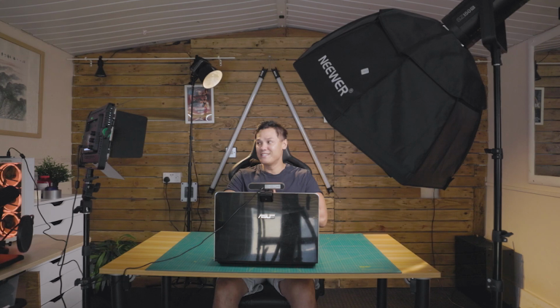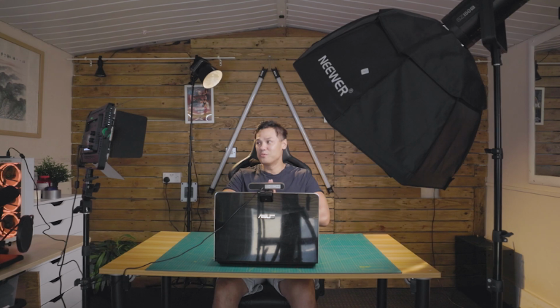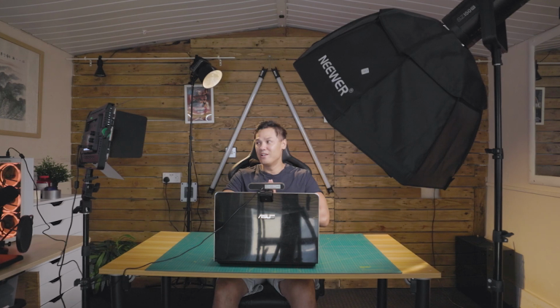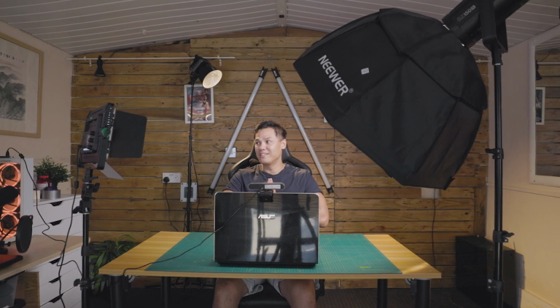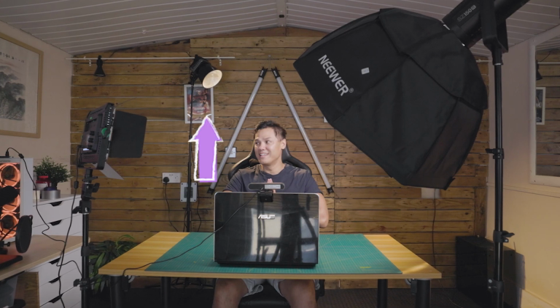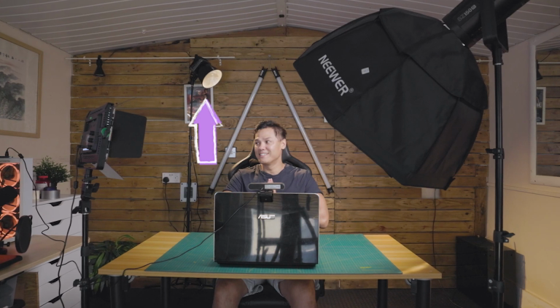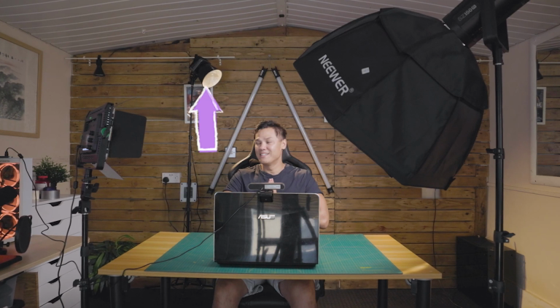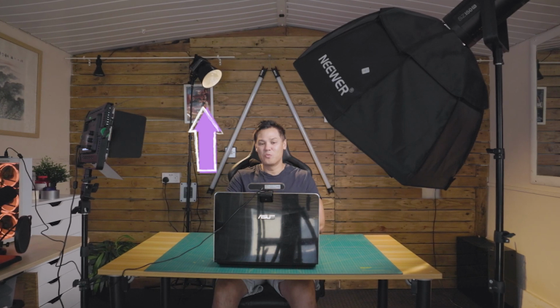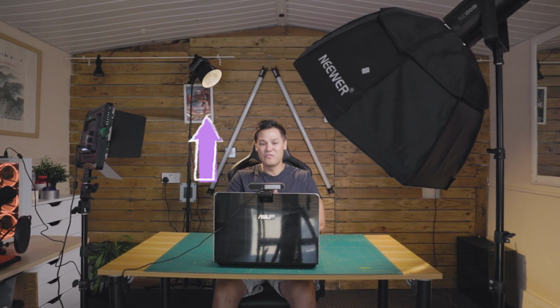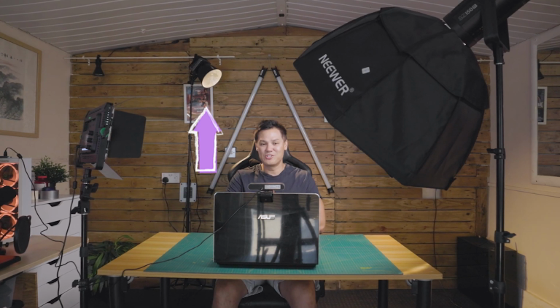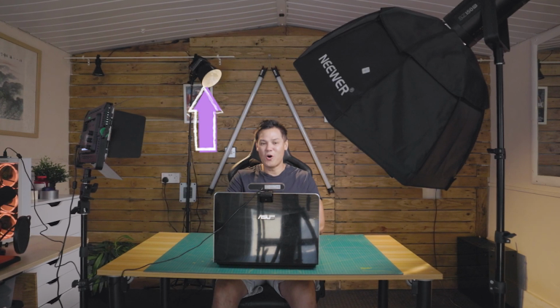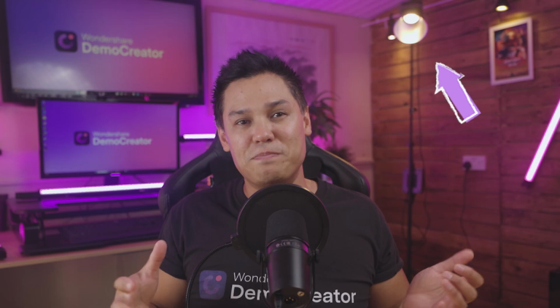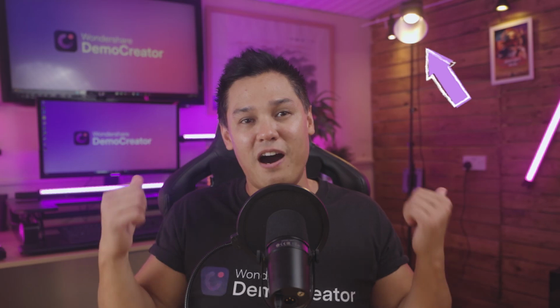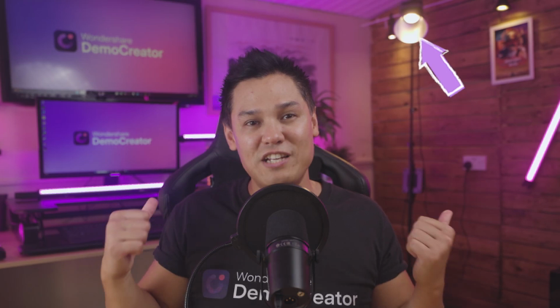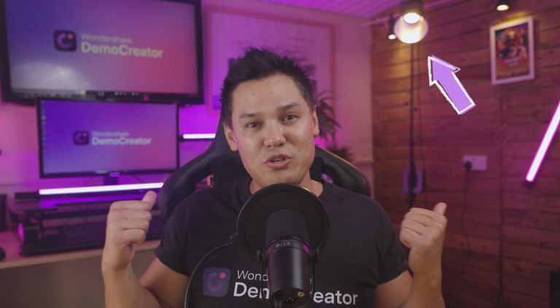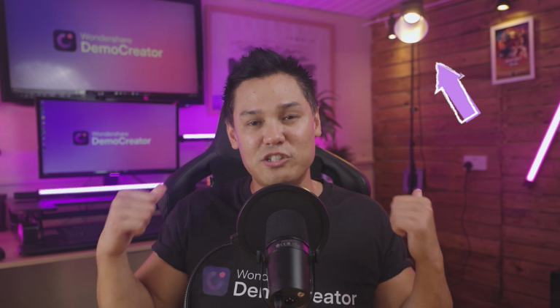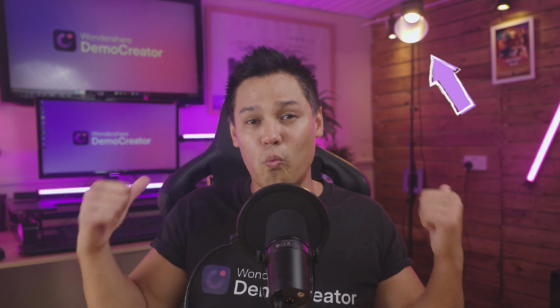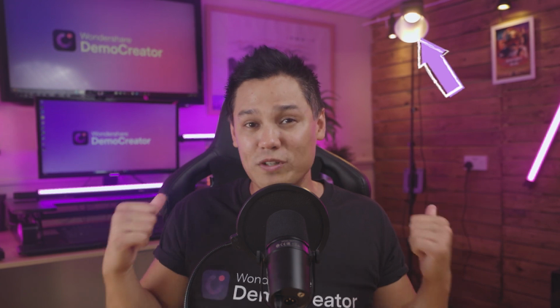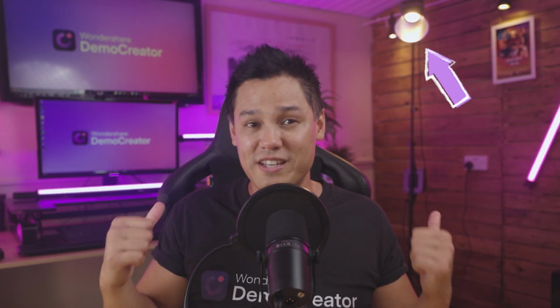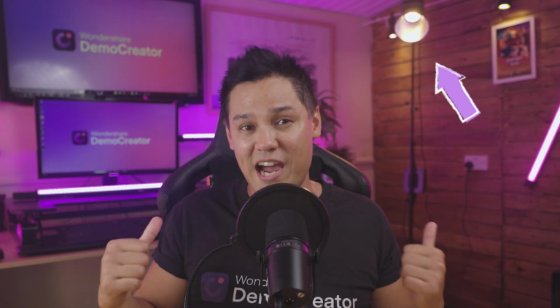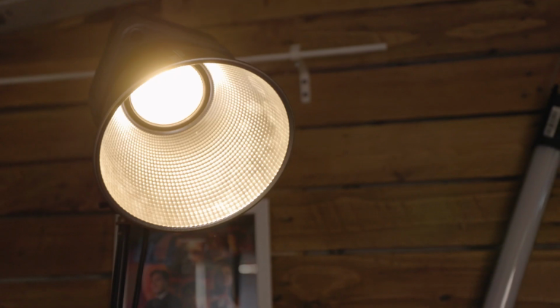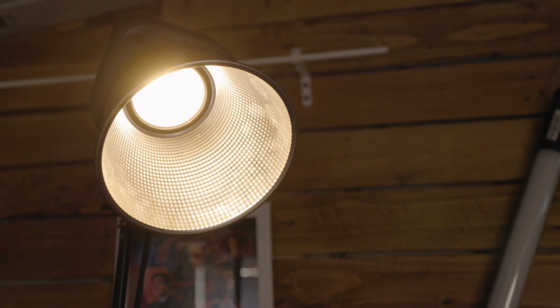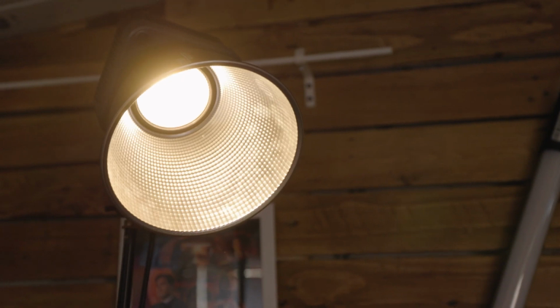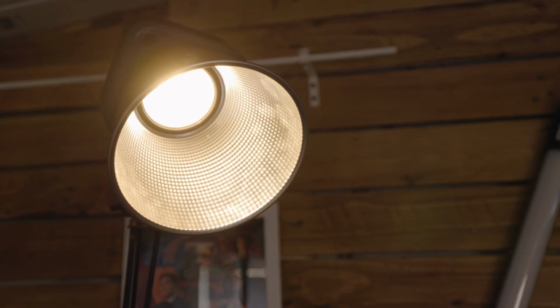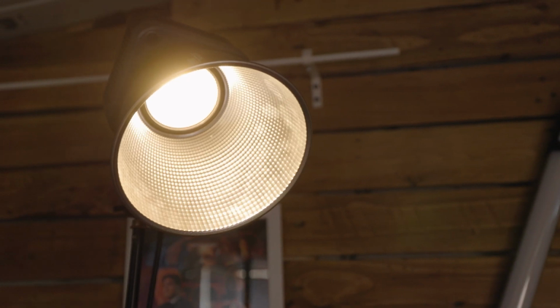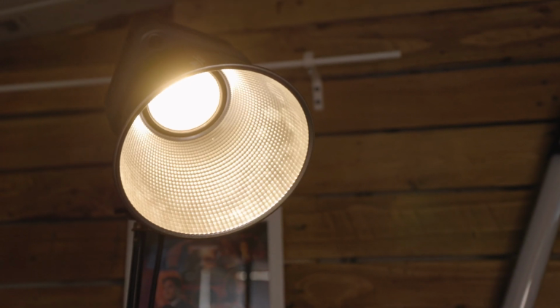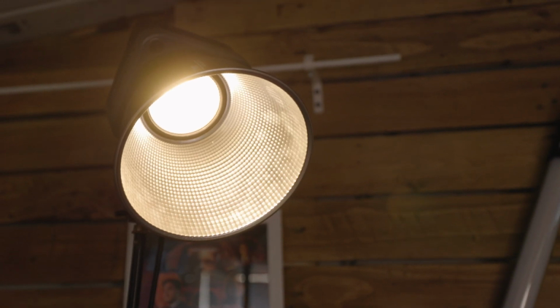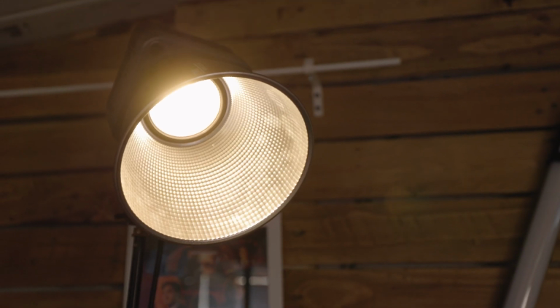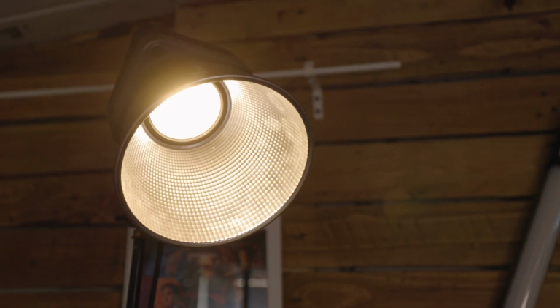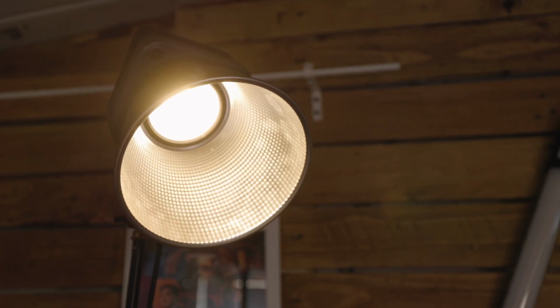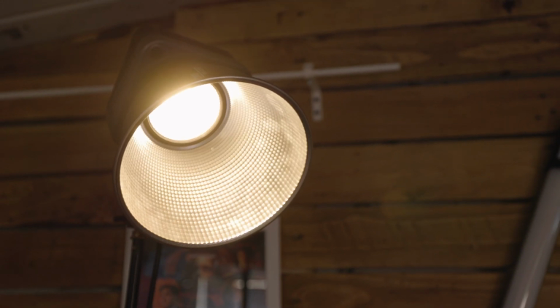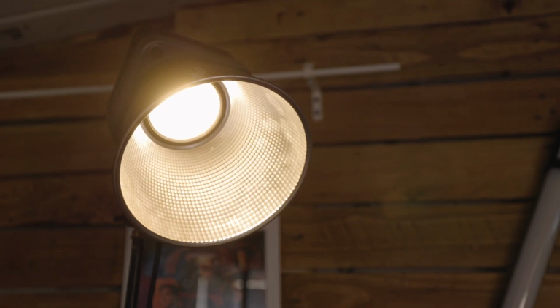Finally, use a backlight. This light goes behind you and towards the camera, separating you from the background and adding depth. It creates a halo effect that outlines you and makes the scene look more polished.